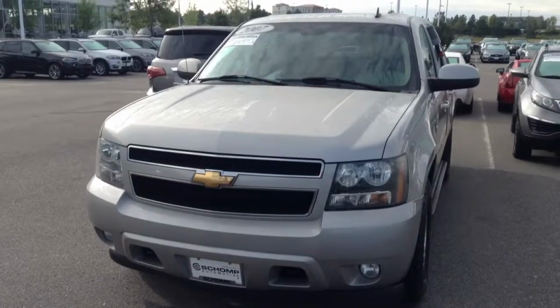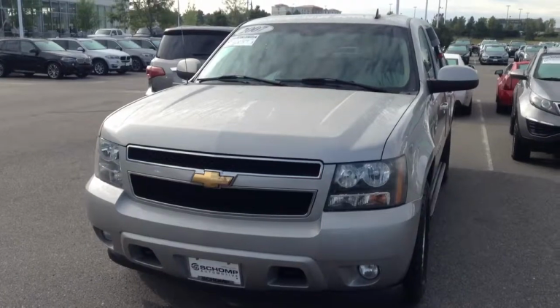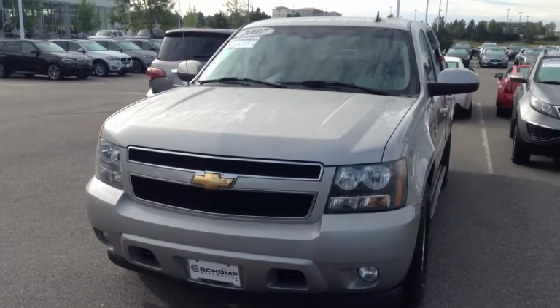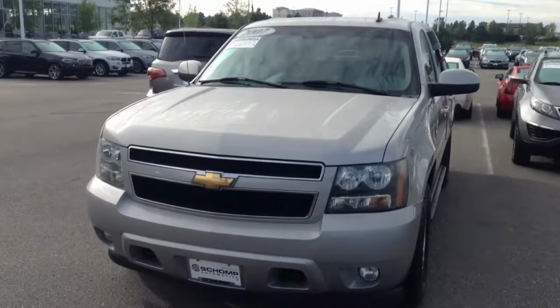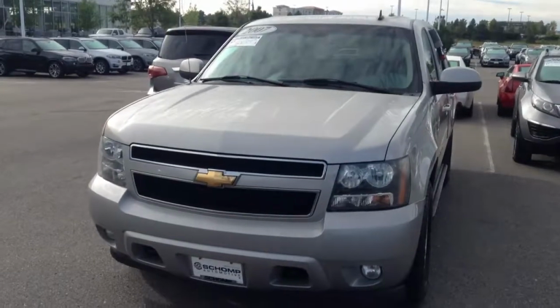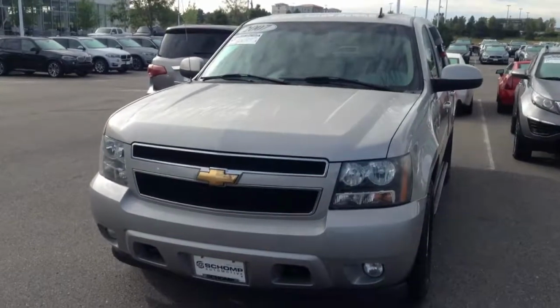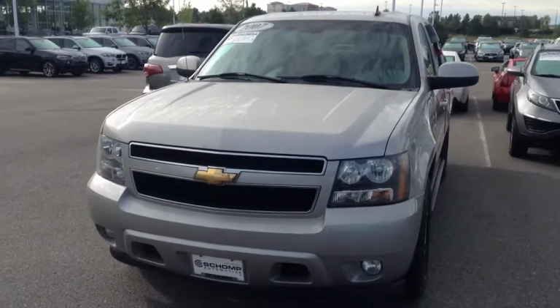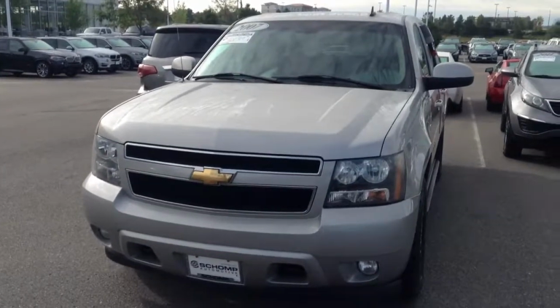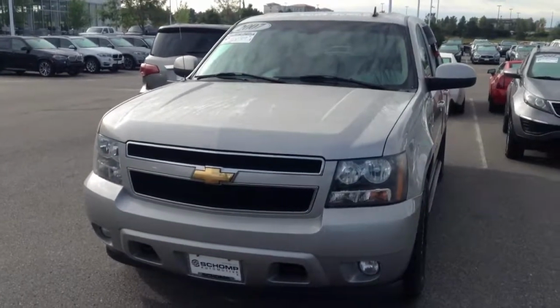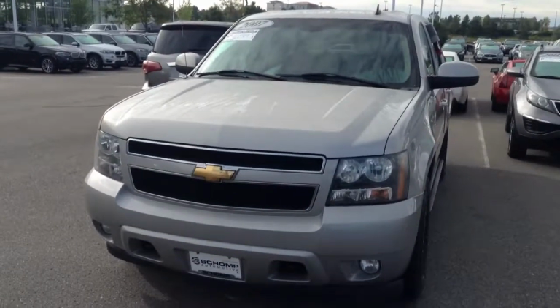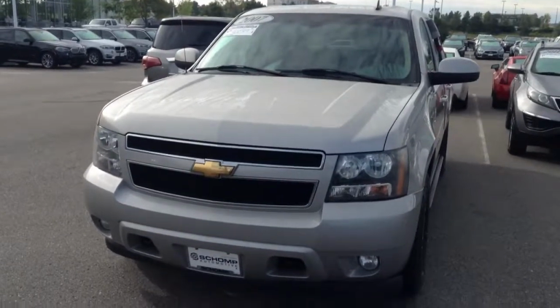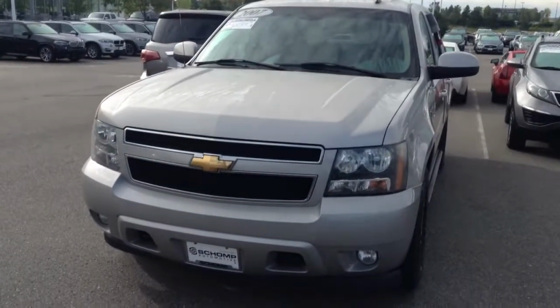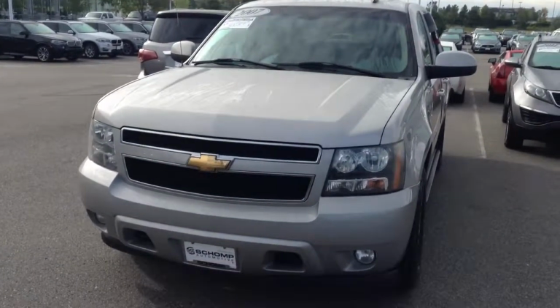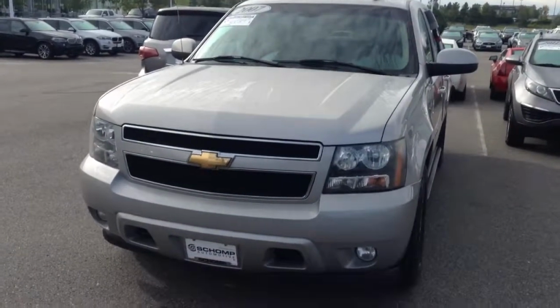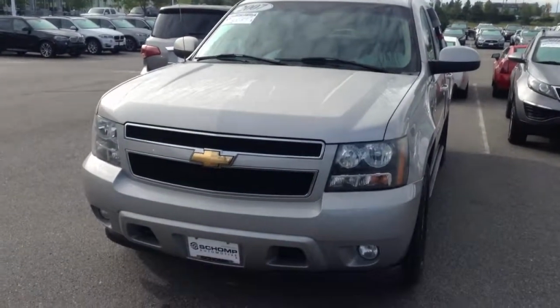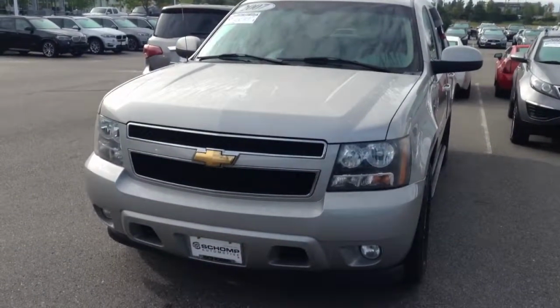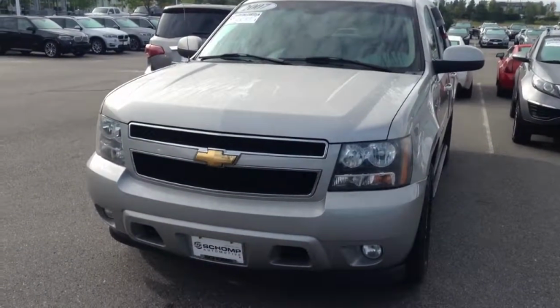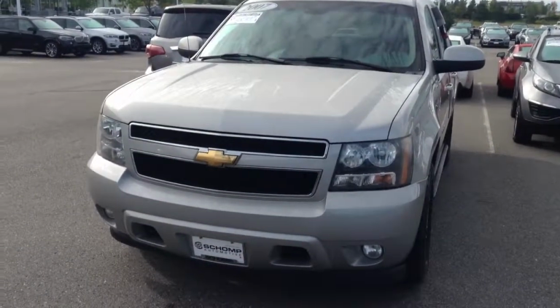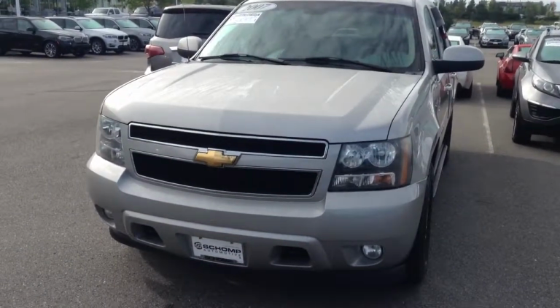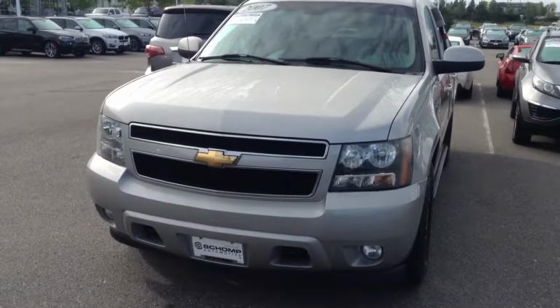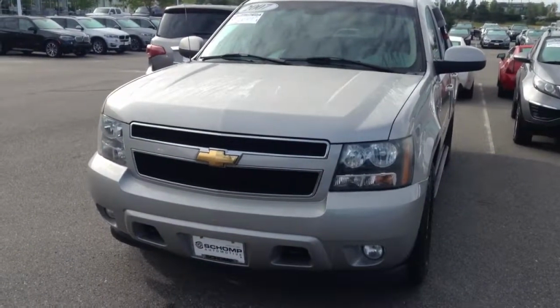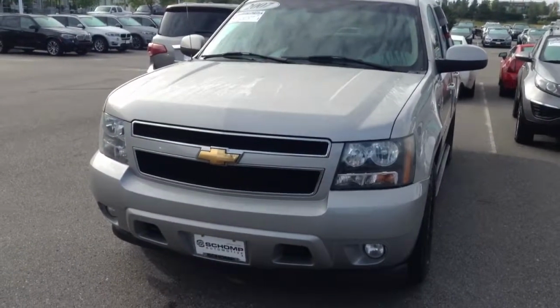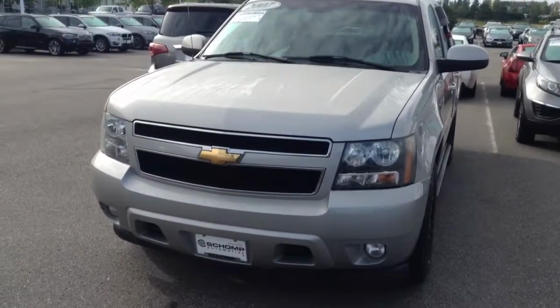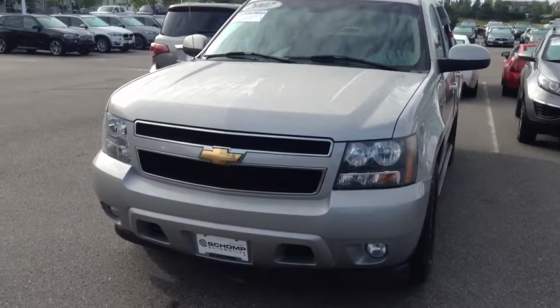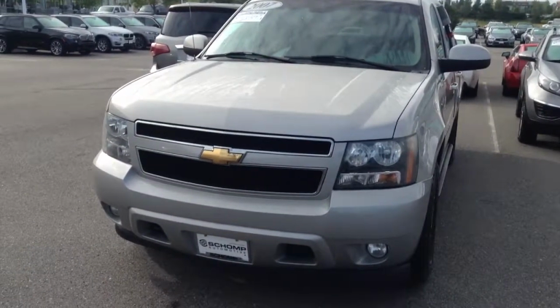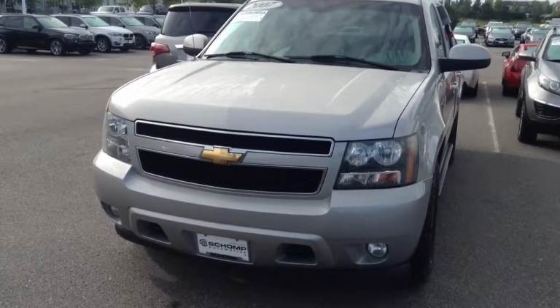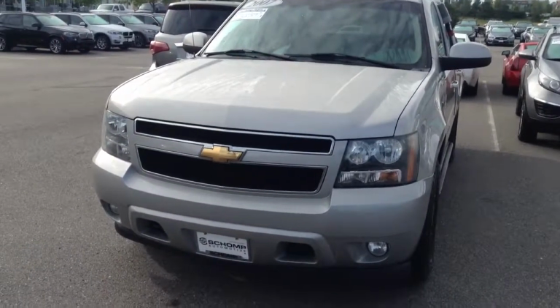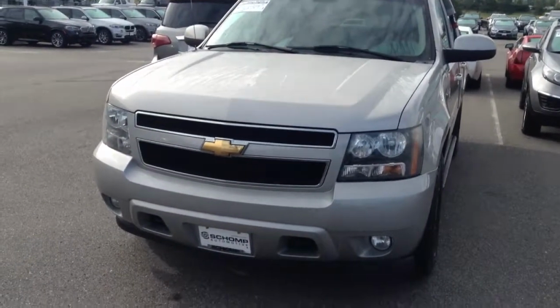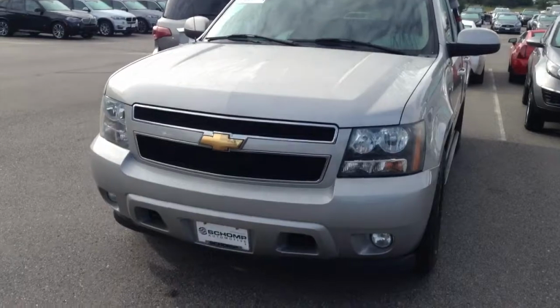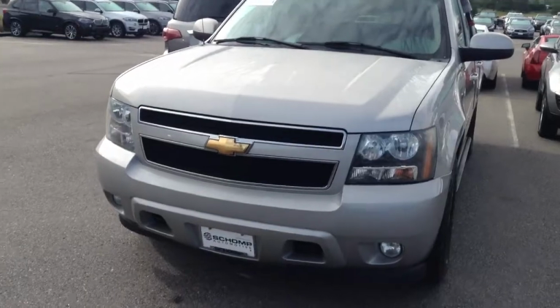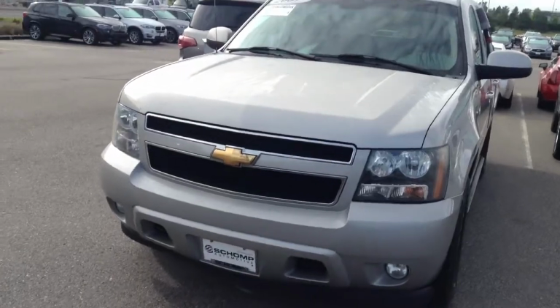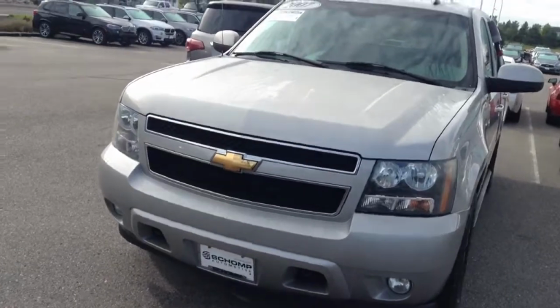Good morning, Karens. This is Shannon from Champ BMW. Wanted to show you the 2007 Chevy Avalanche.